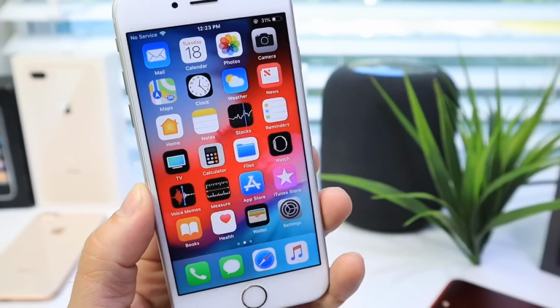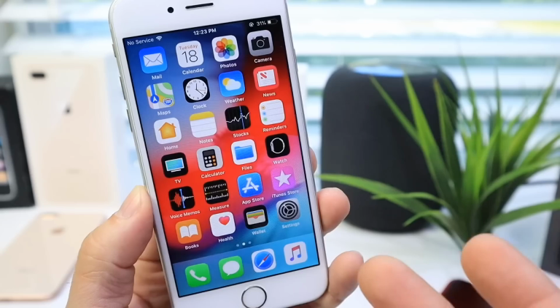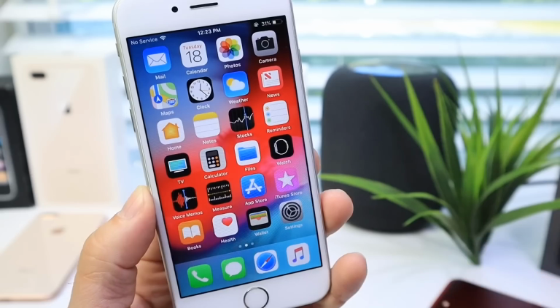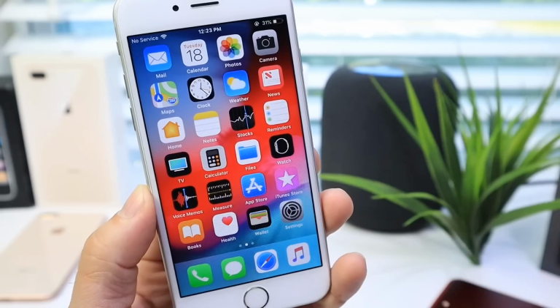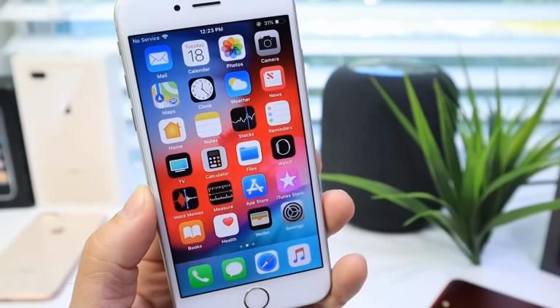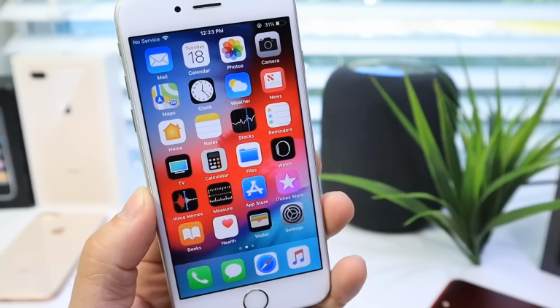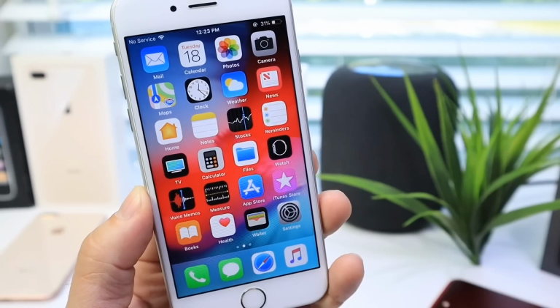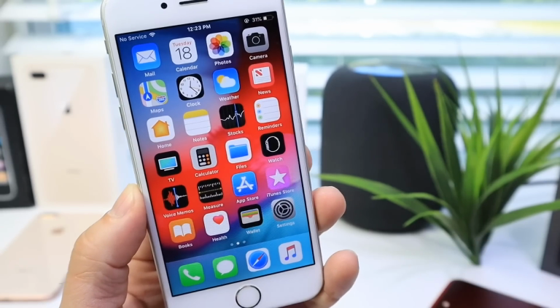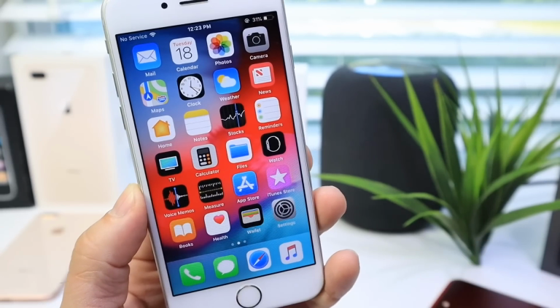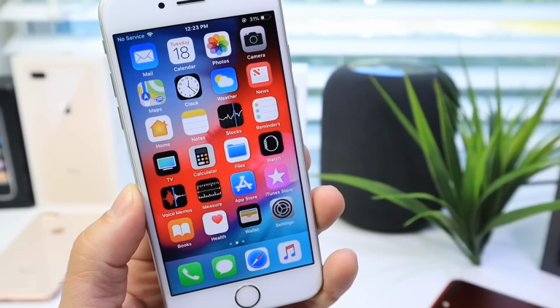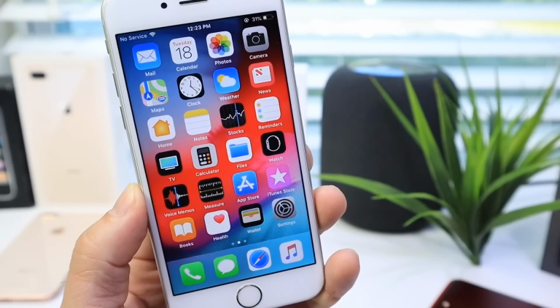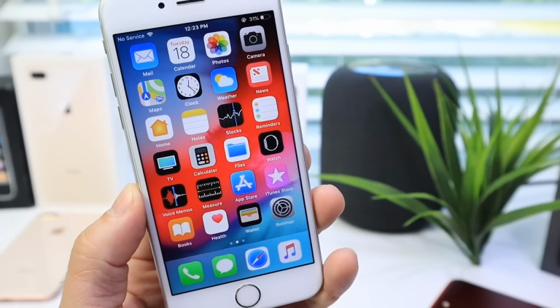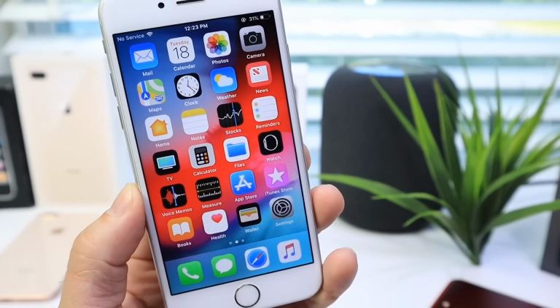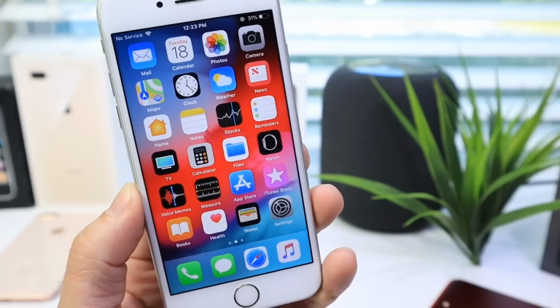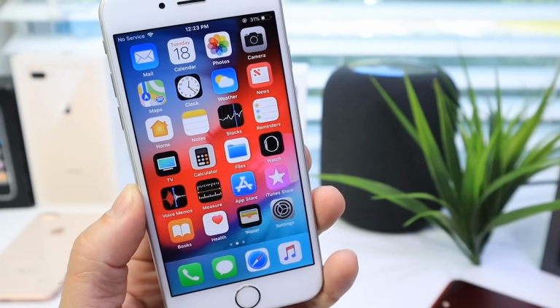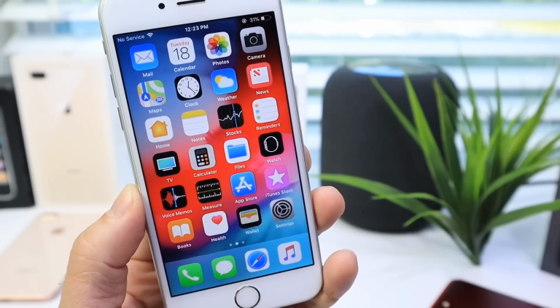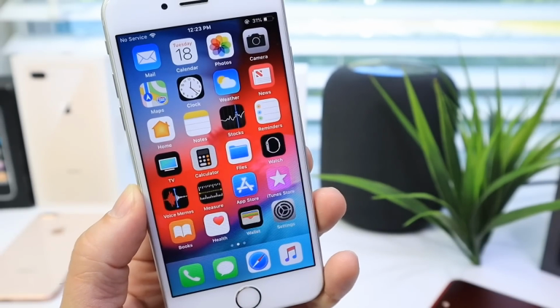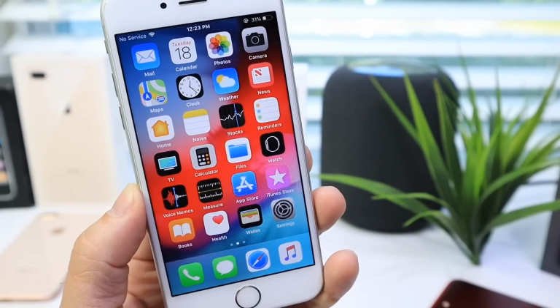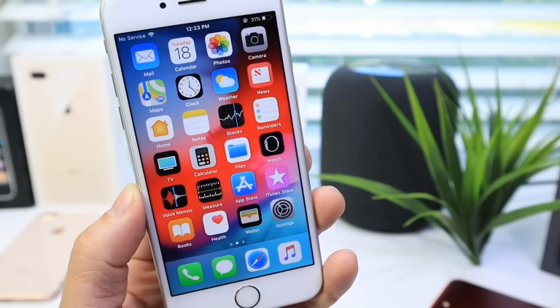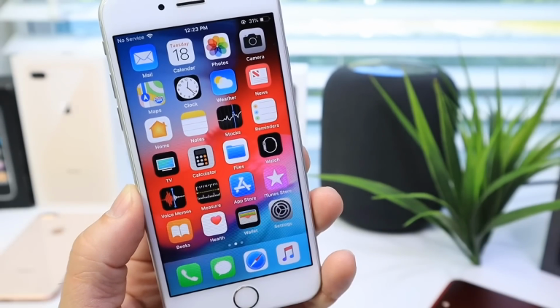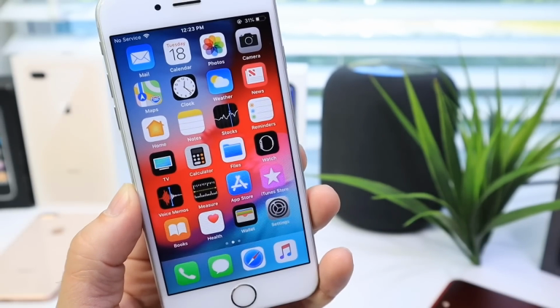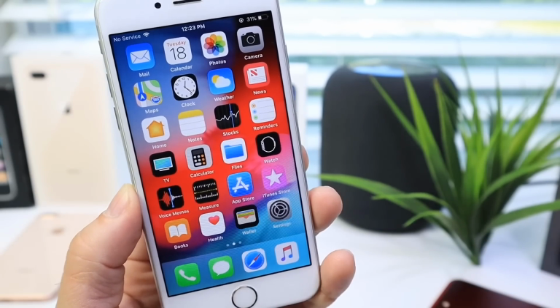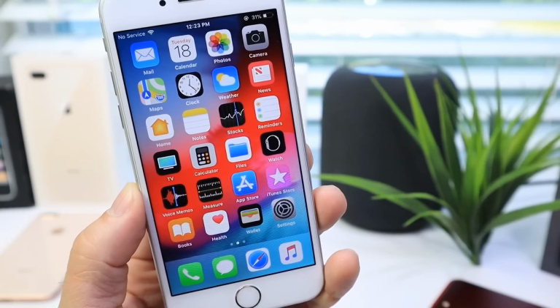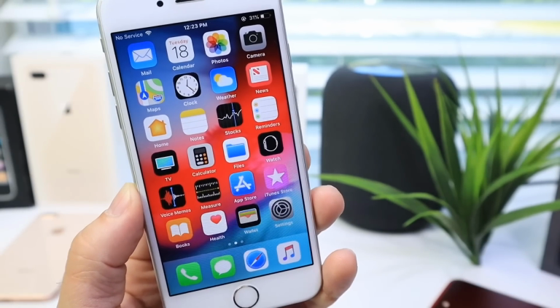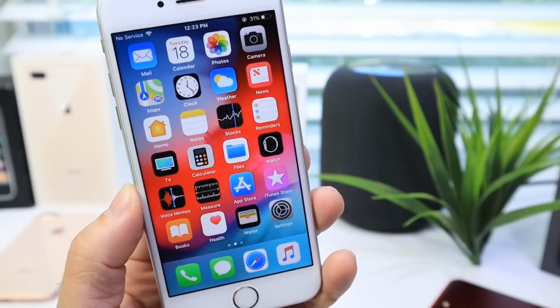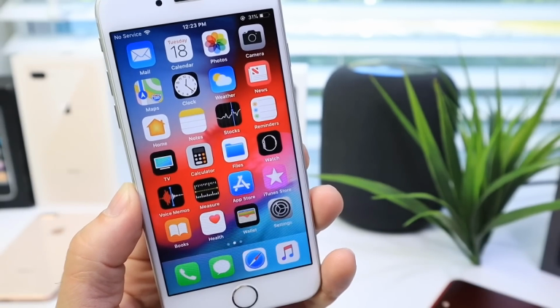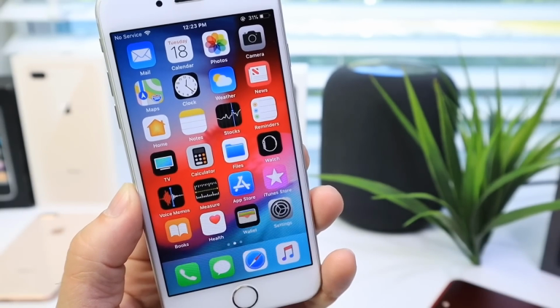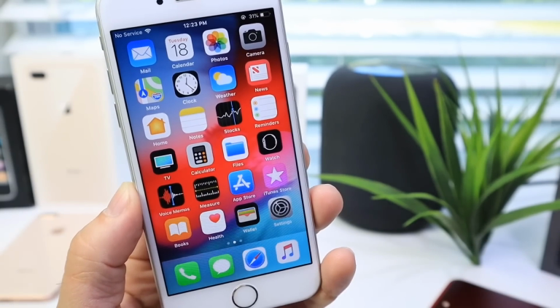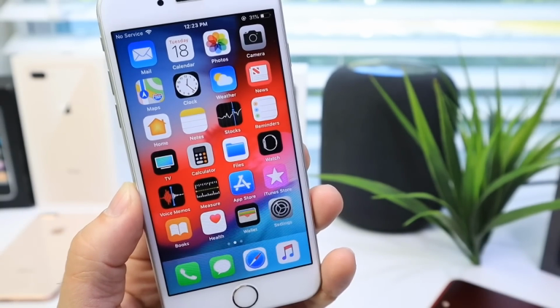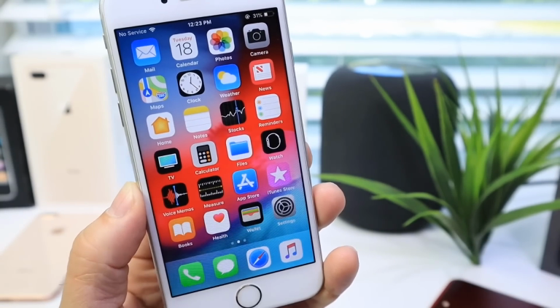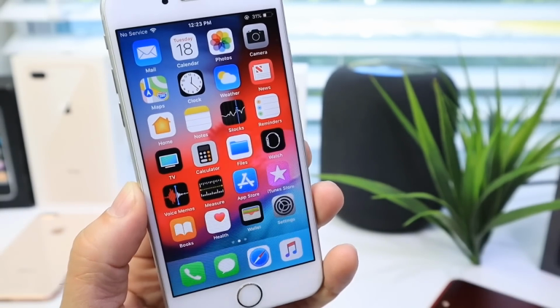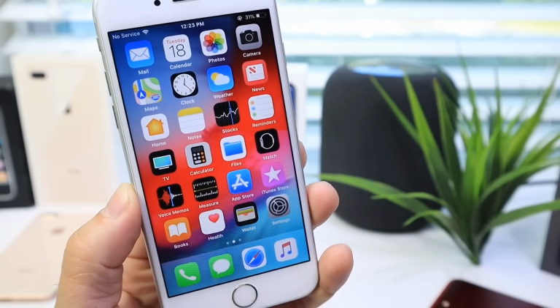So there you guys have it — my quick review of the iPhone 6s running iOS 12. Thank you for watching and I'll see you guys on the next one.